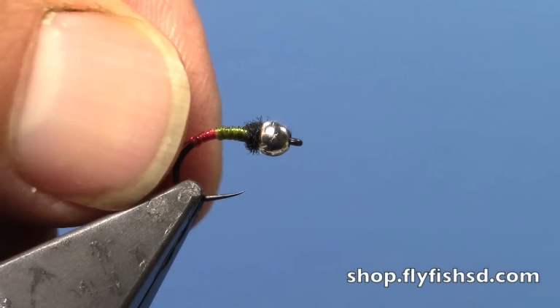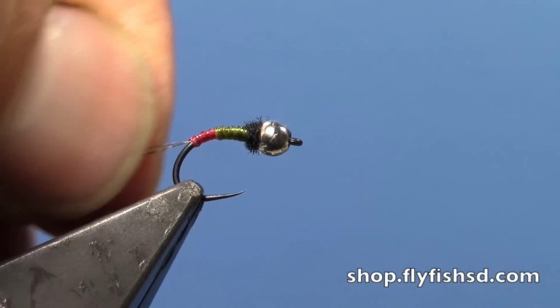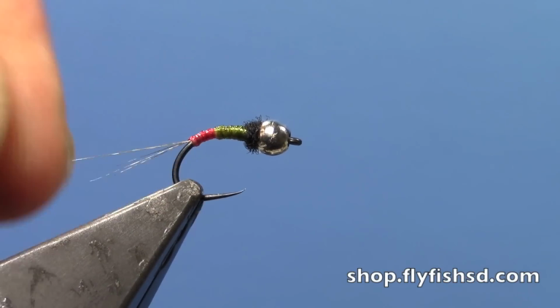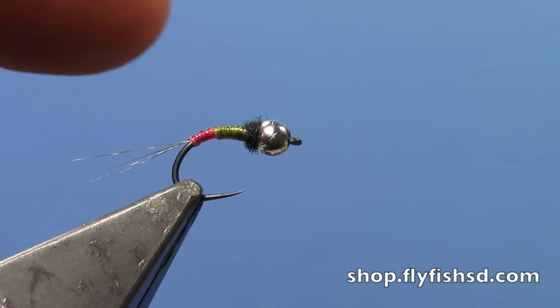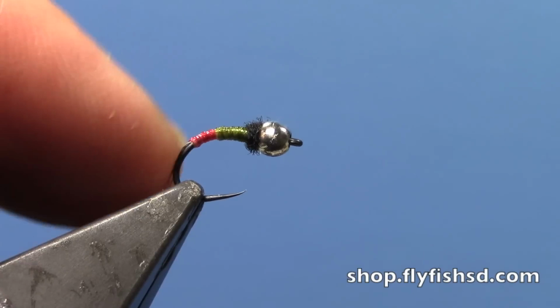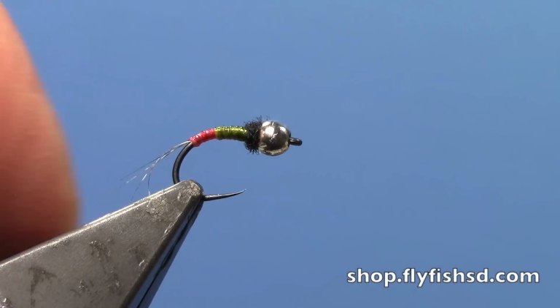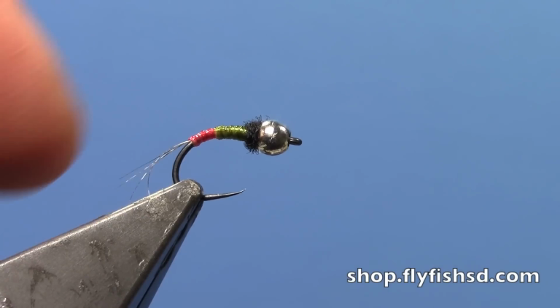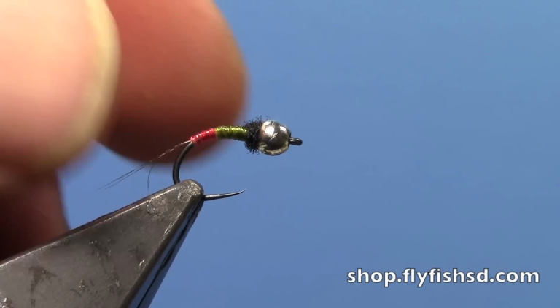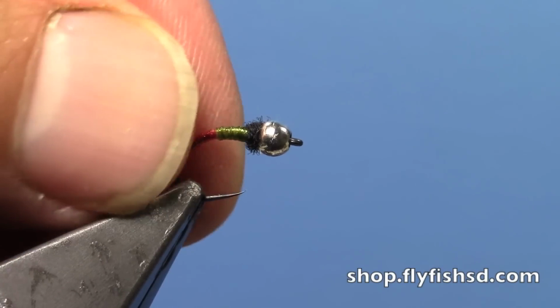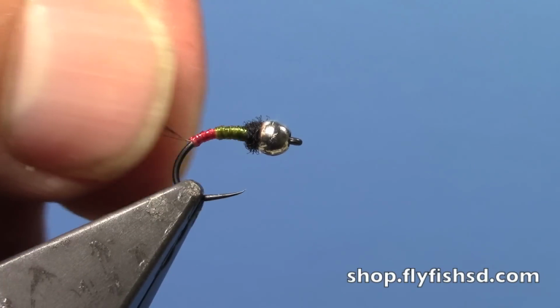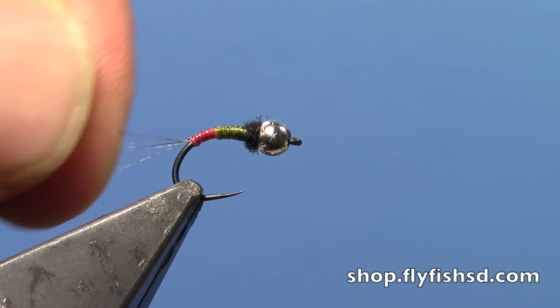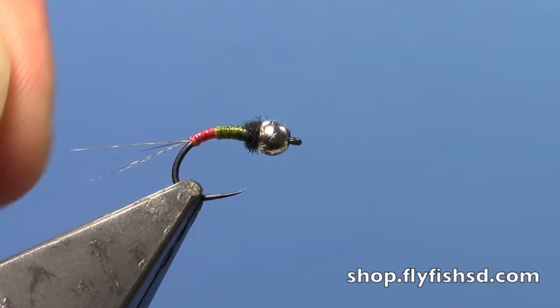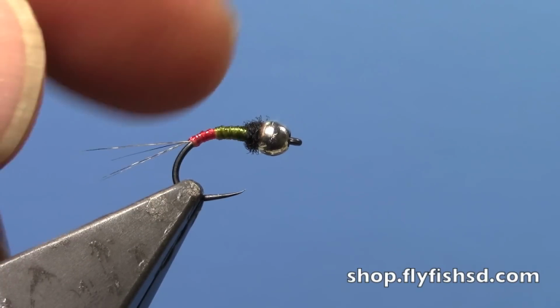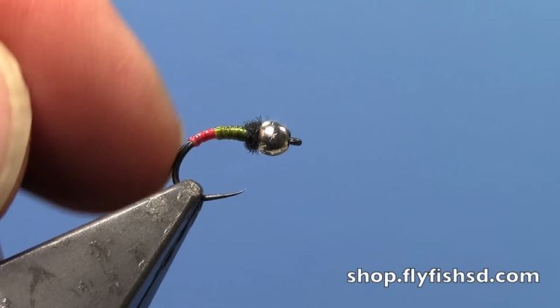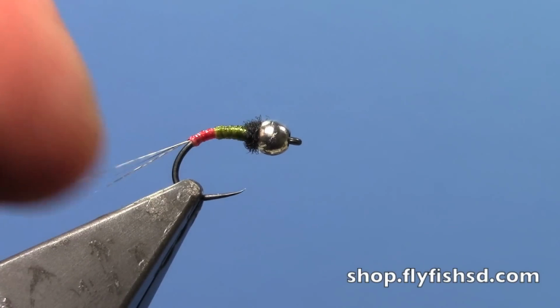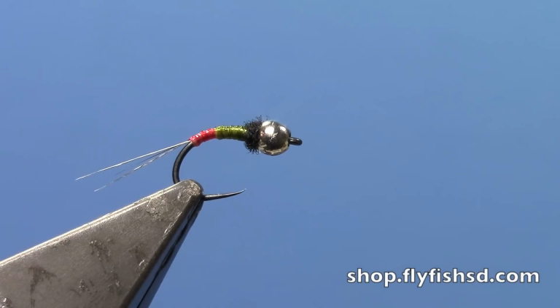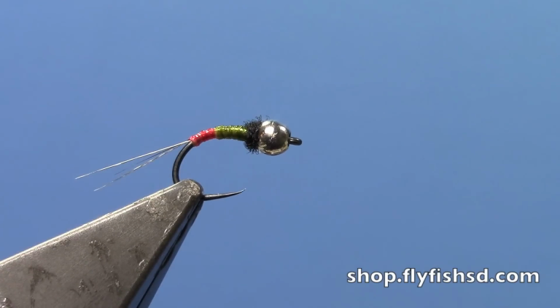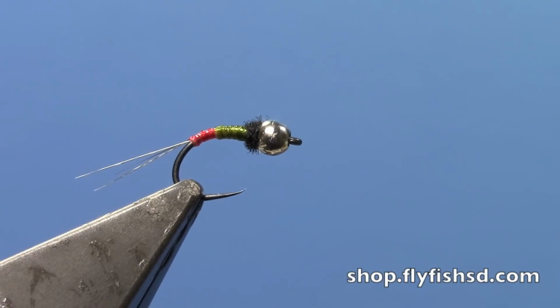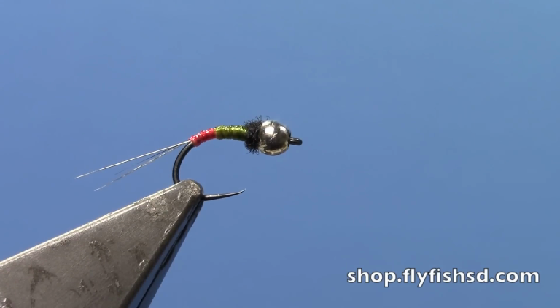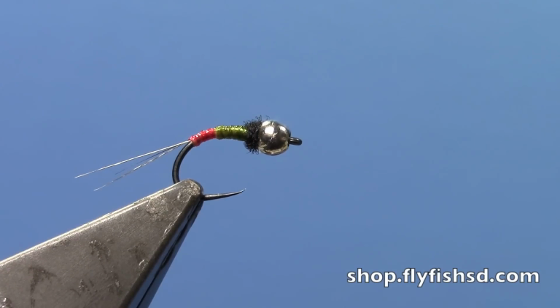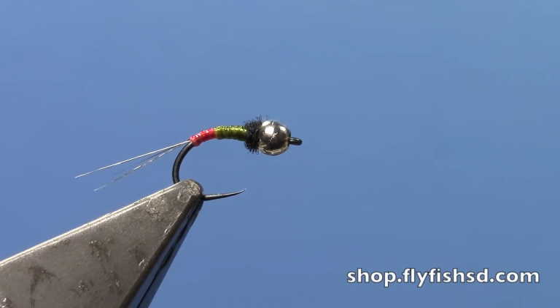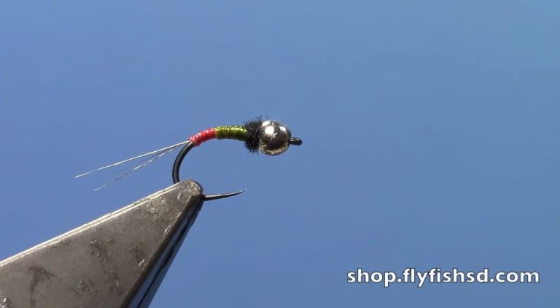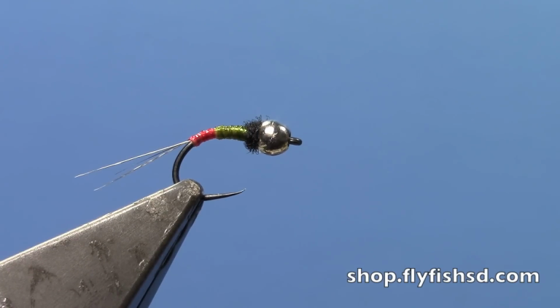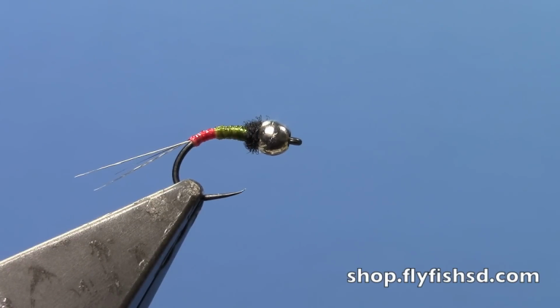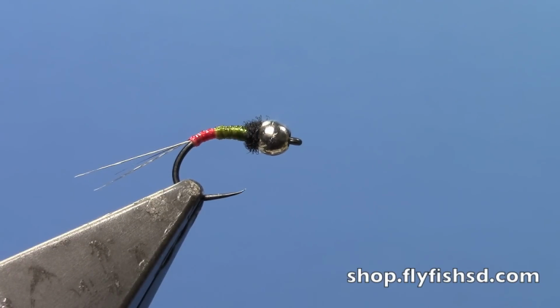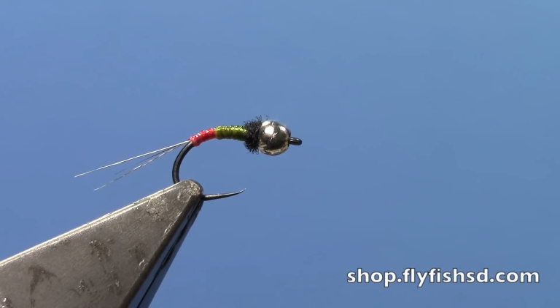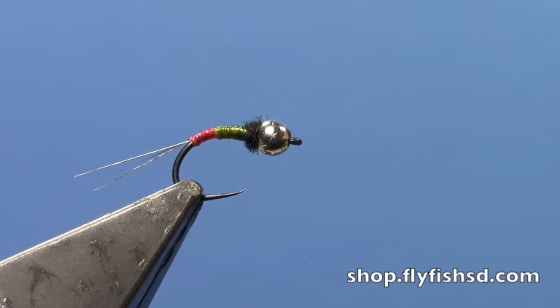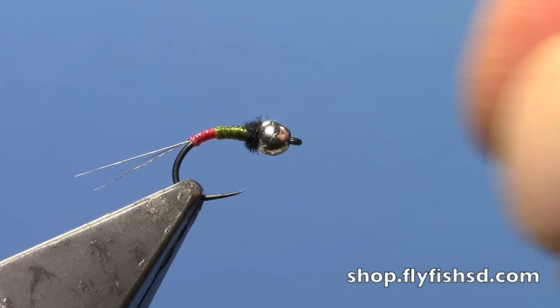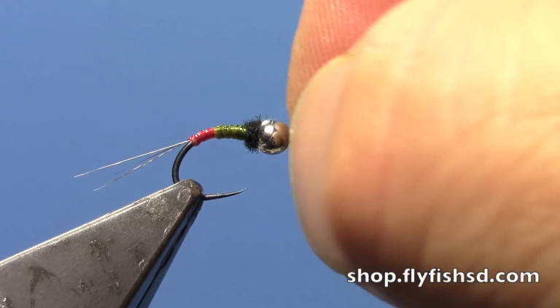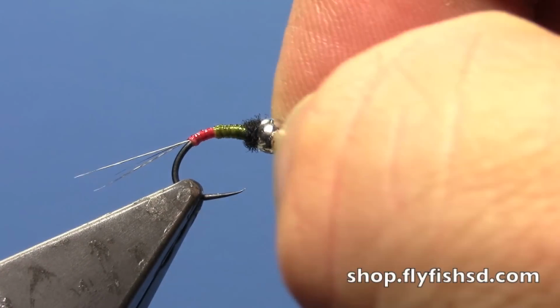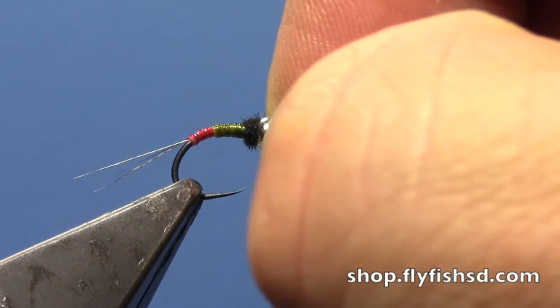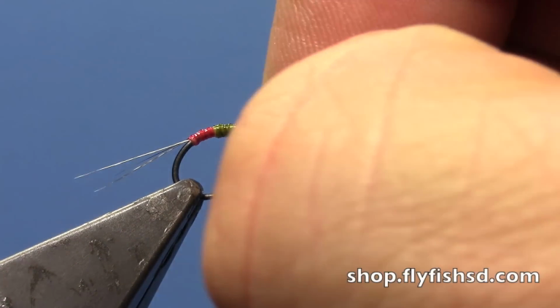There are lots of different colors of this quill body, so you can mix and match and come up with a lot of great combinations.